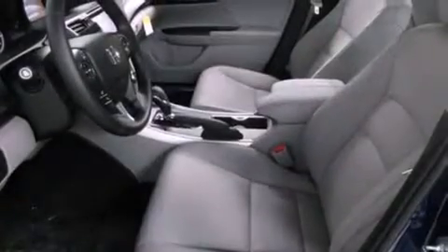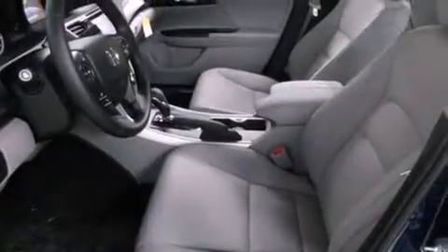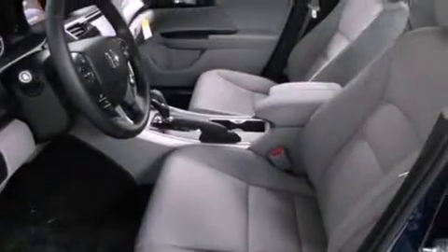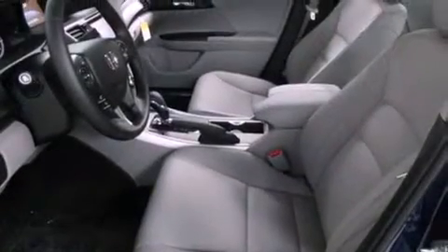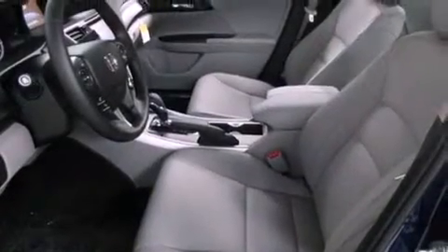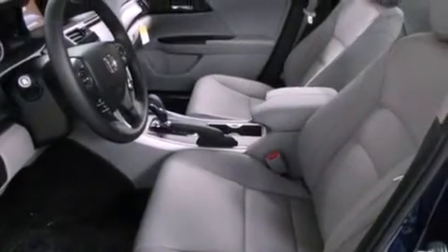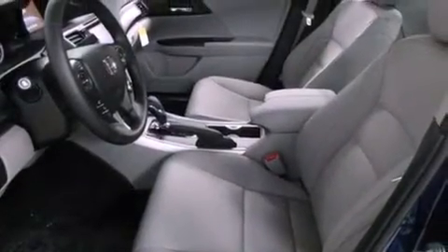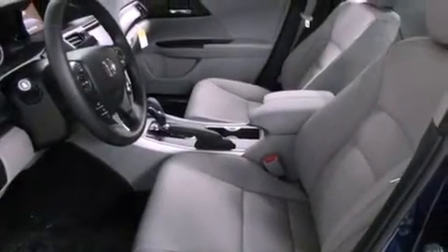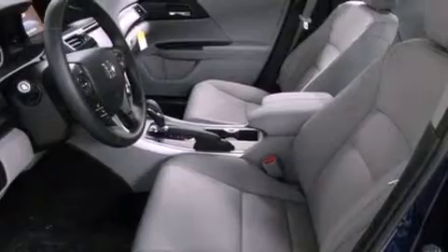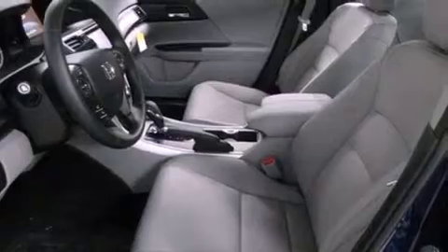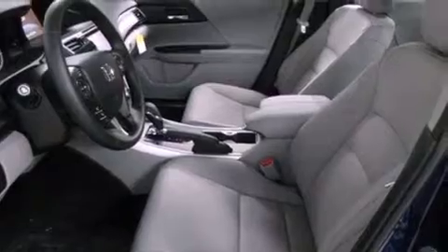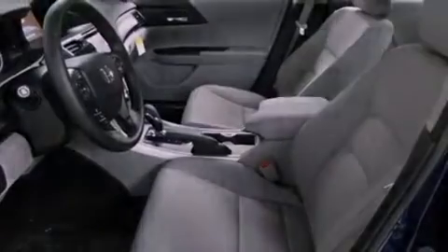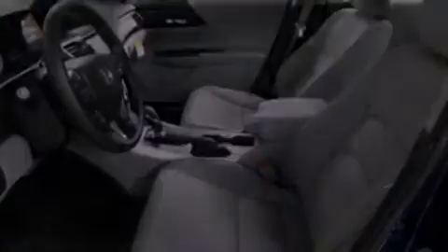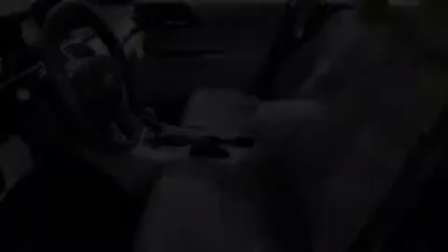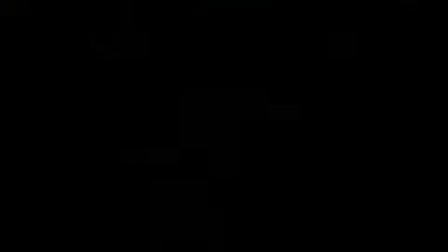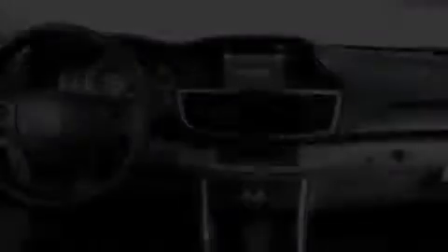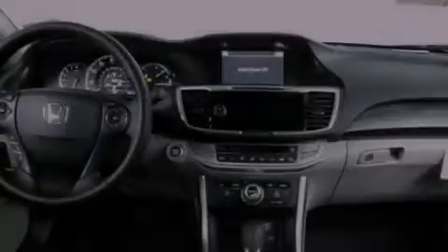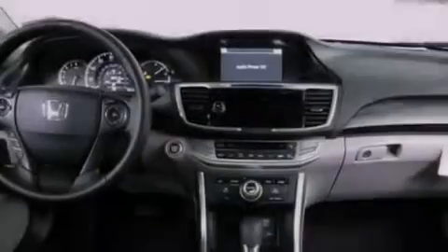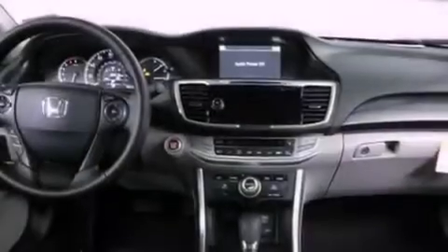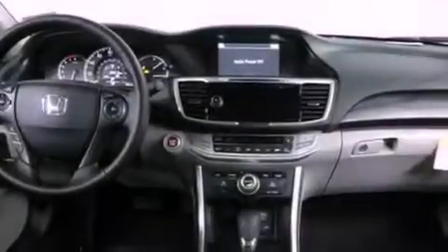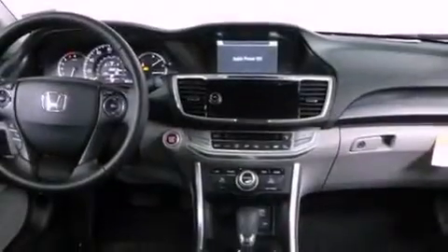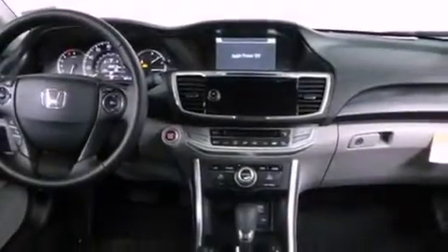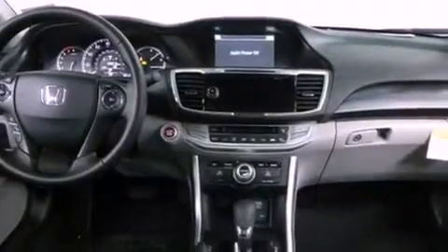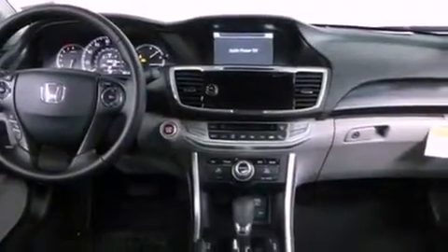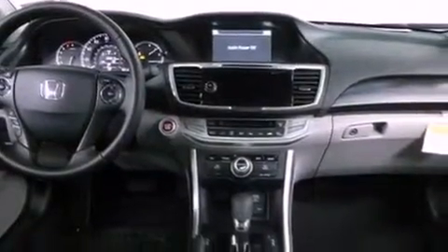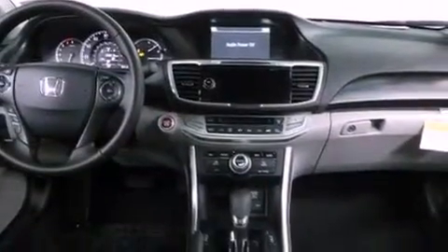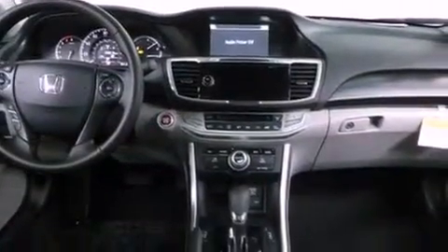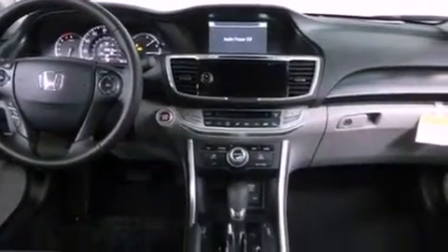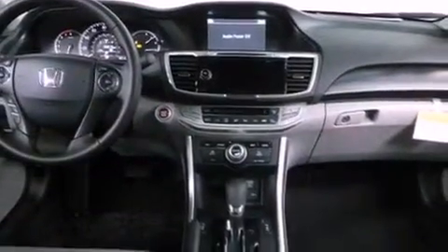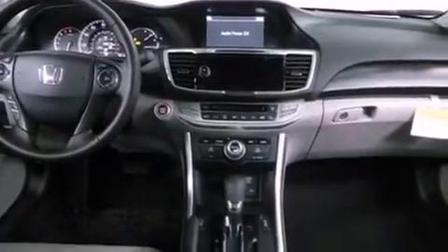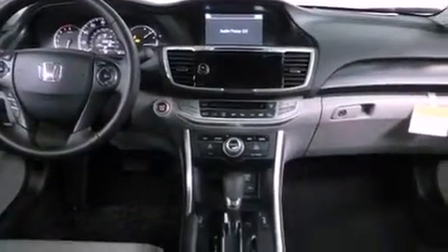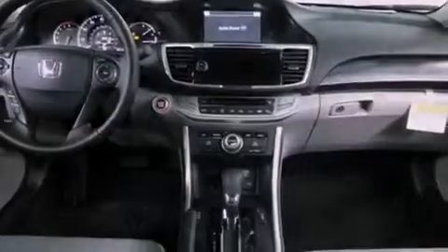An auto-dimming rear-view mirror and heated seats can warm you up in seconds, keeping you and your passengers comfortable the whole trip.